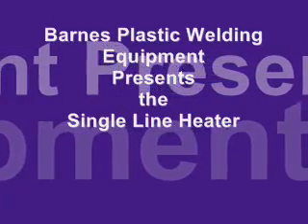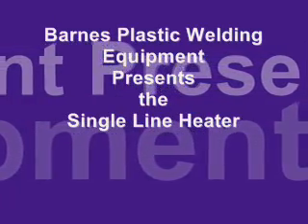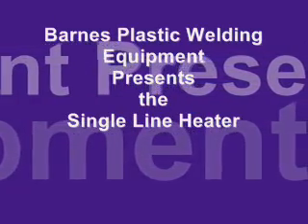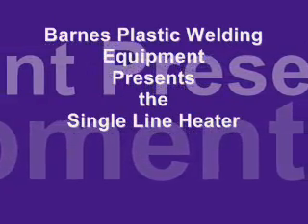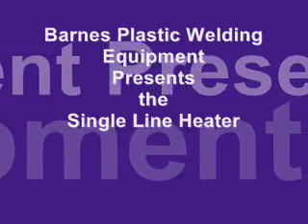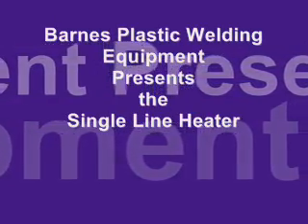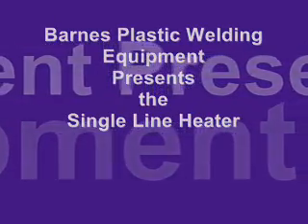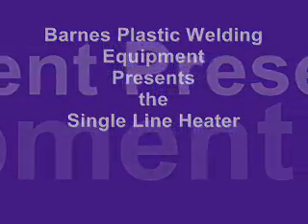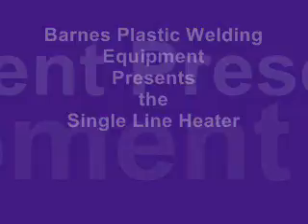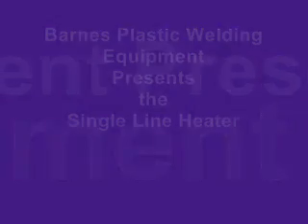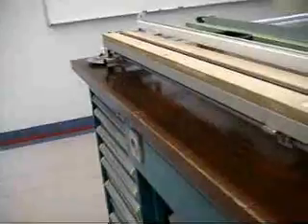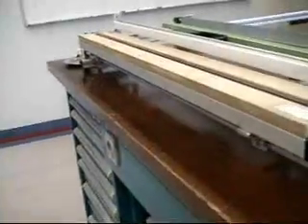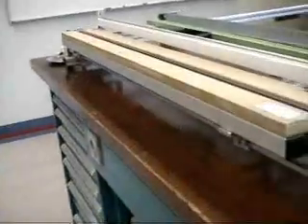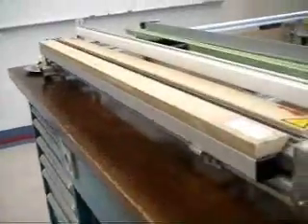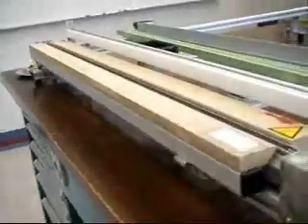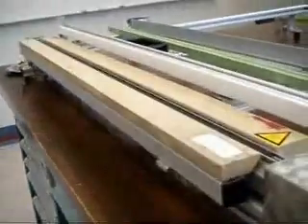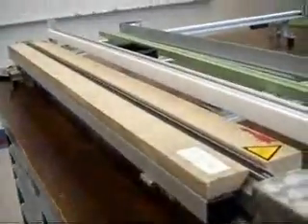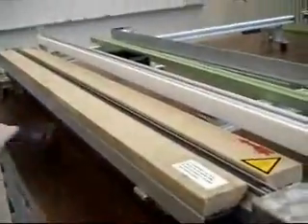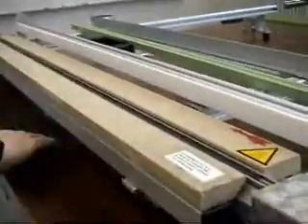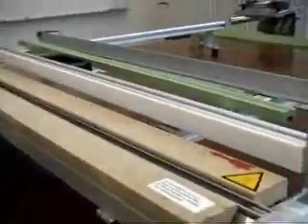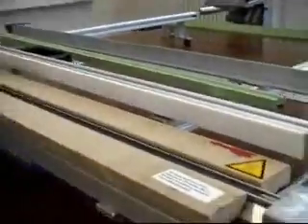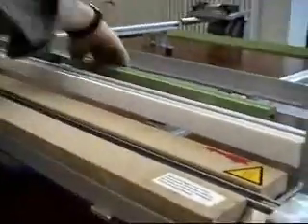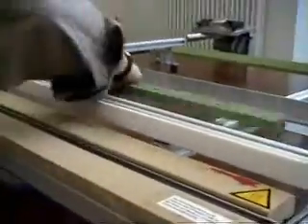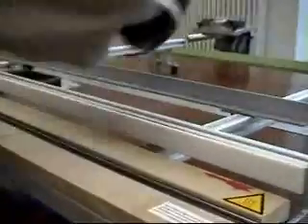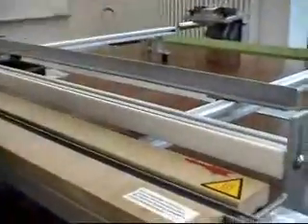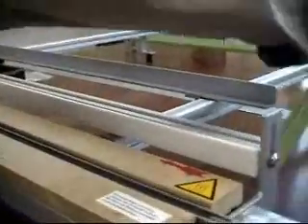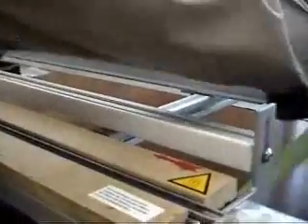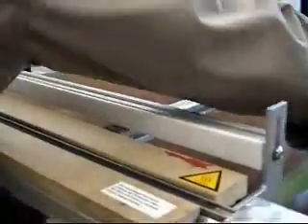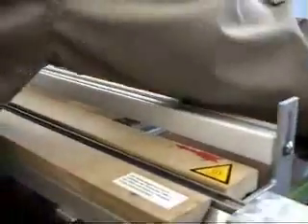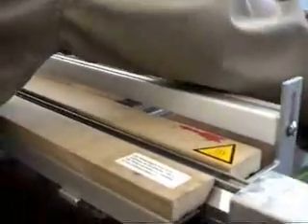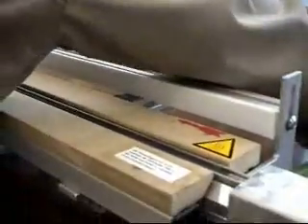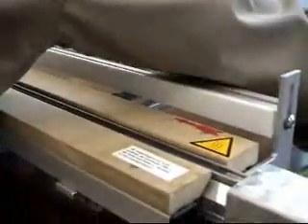Bynes Plastic Welding Equipment would like to introduce a demonstration of our single-line heater.